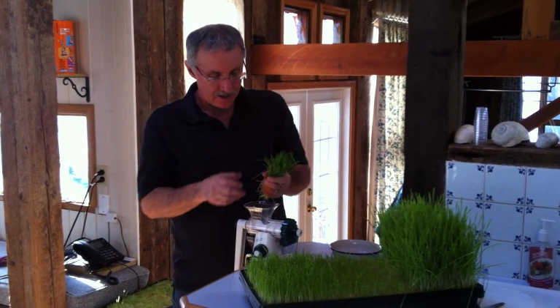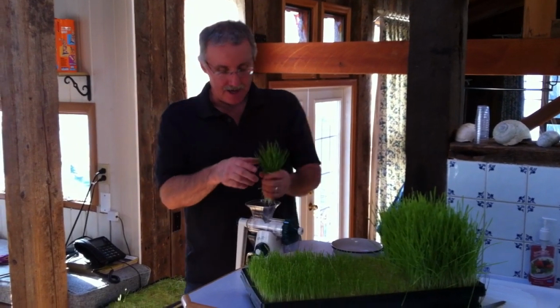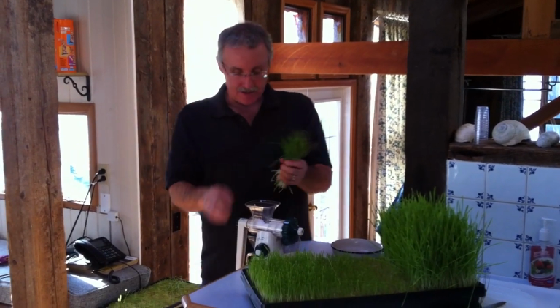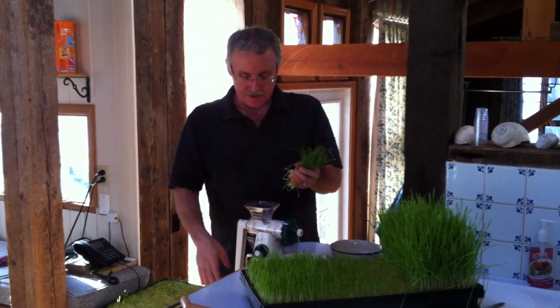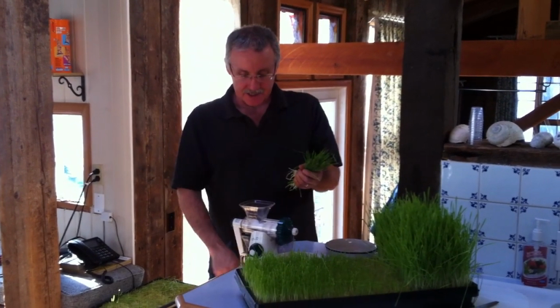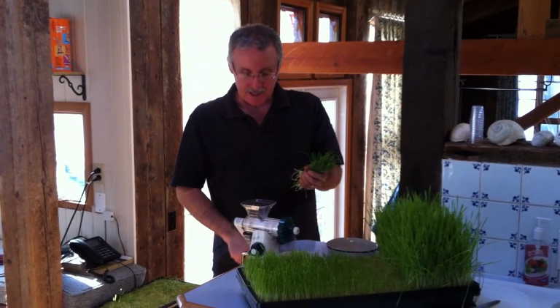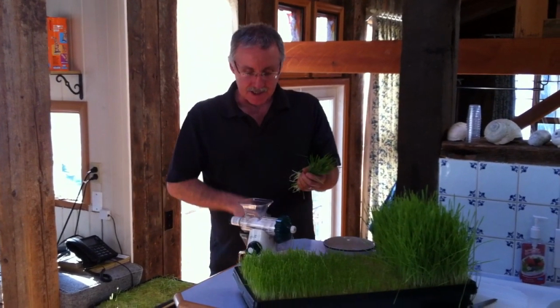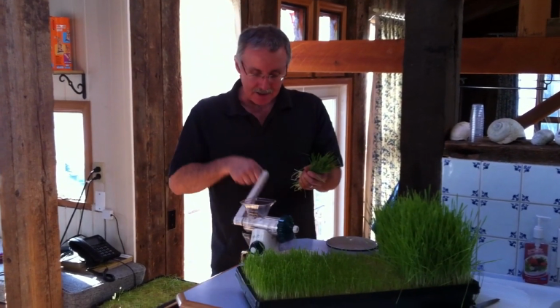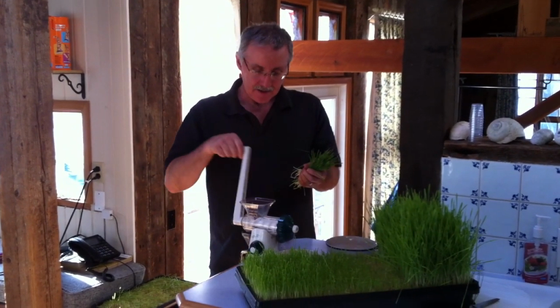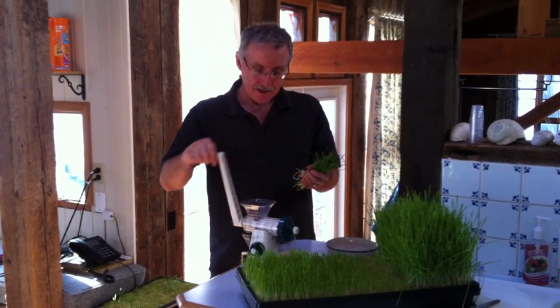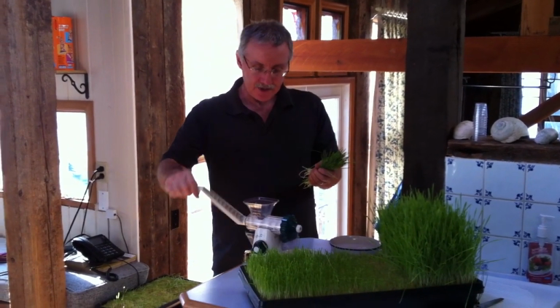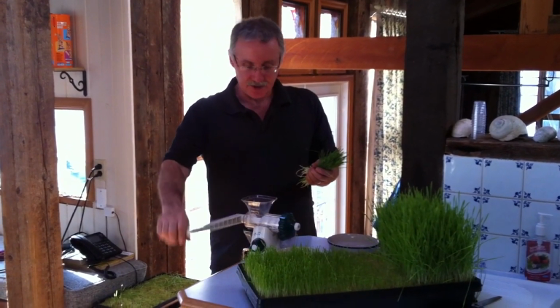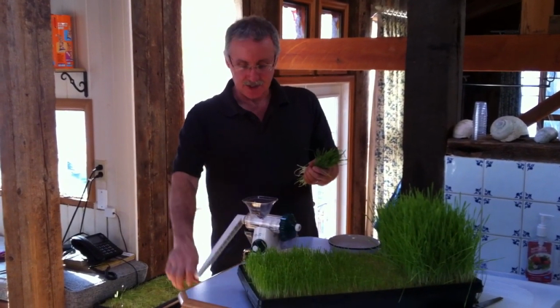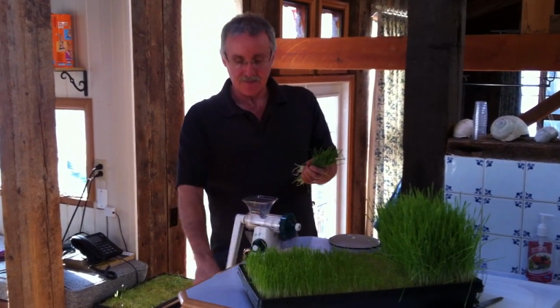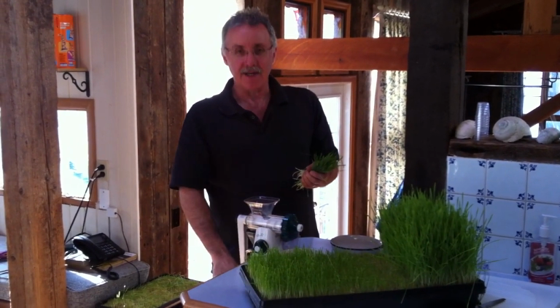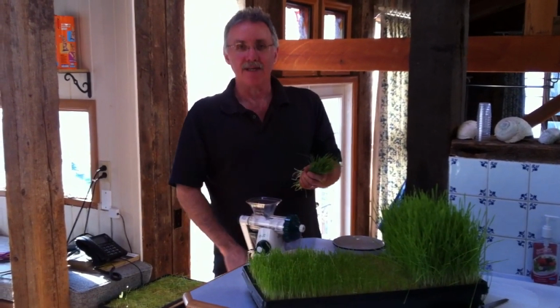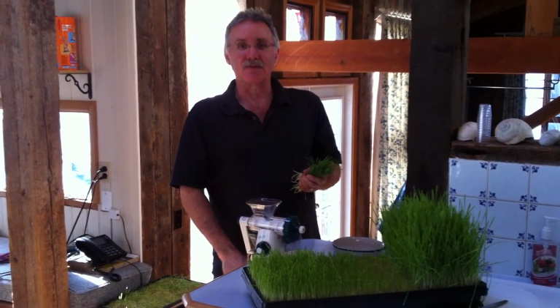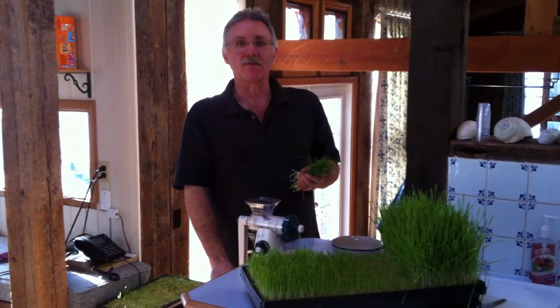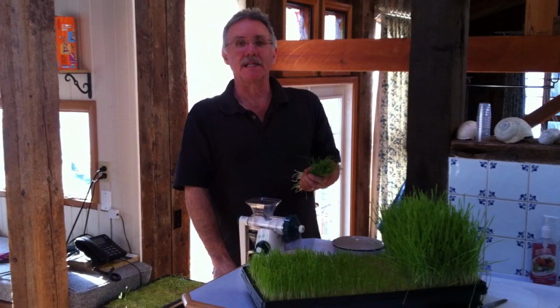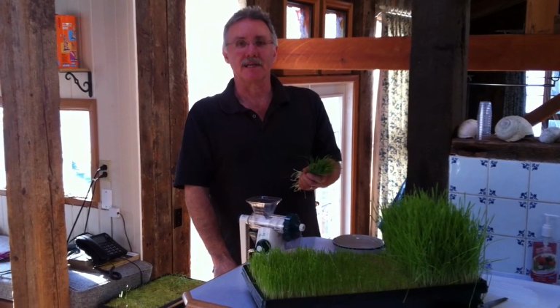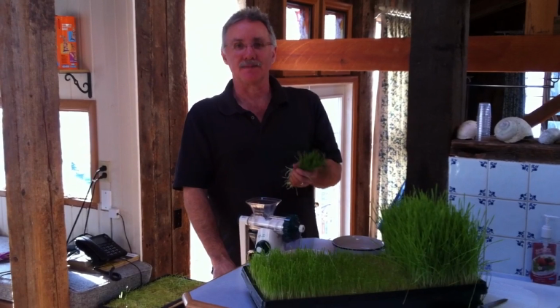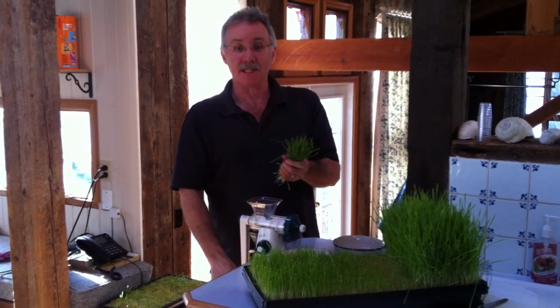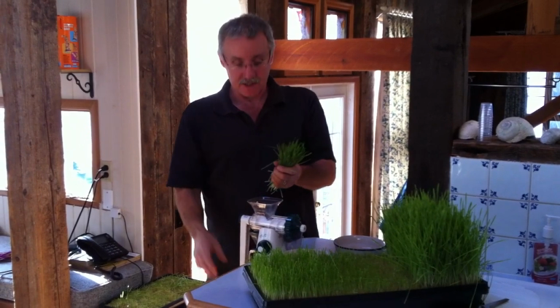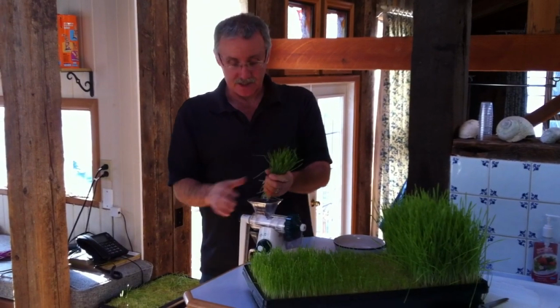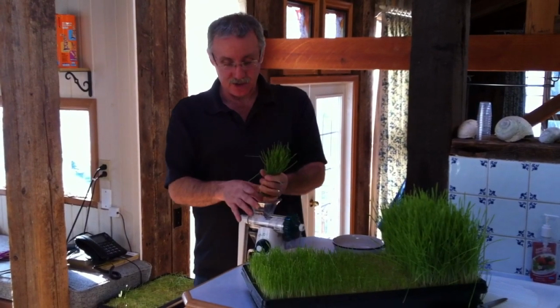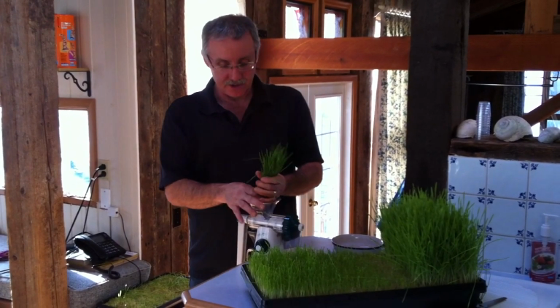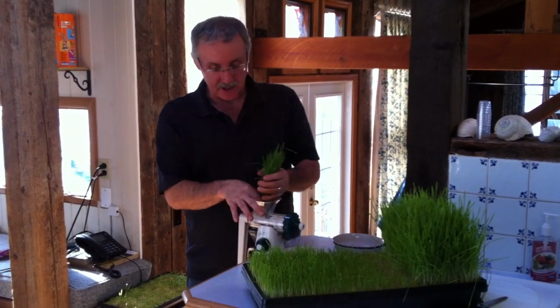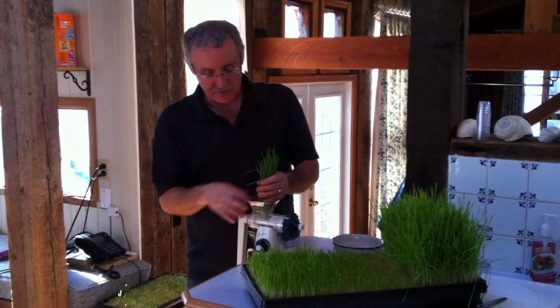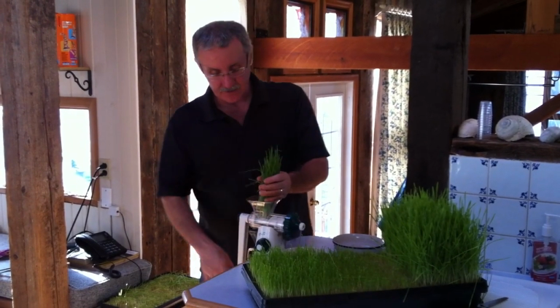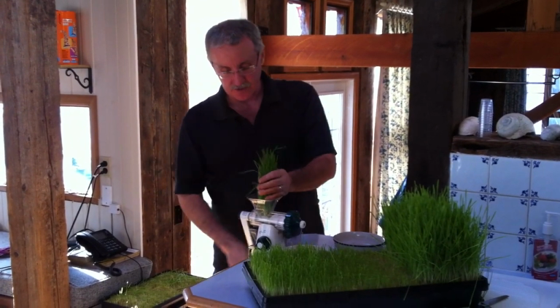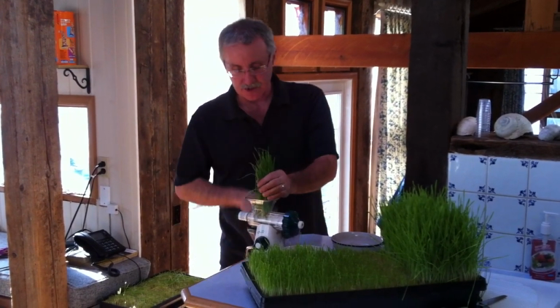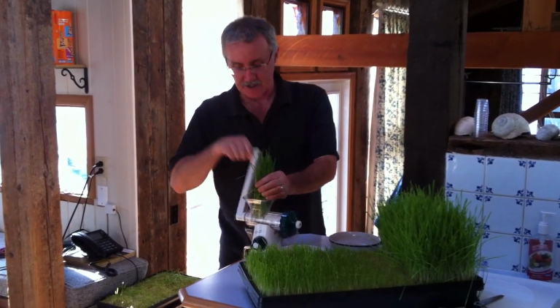This is a Lexen healthy juicer. It's really inexpensive and does a super job of juicing.